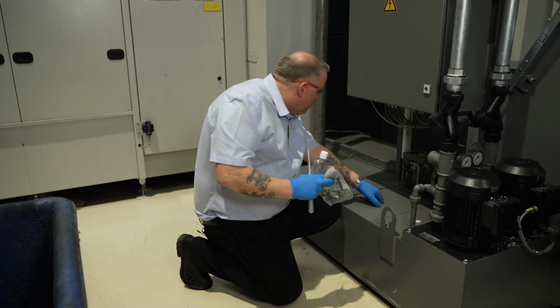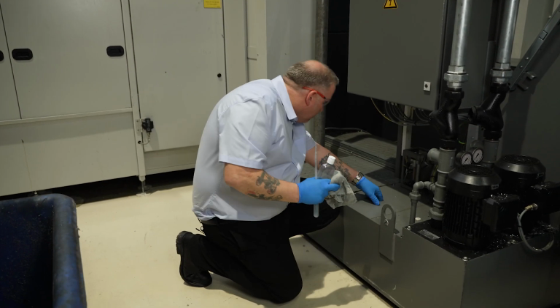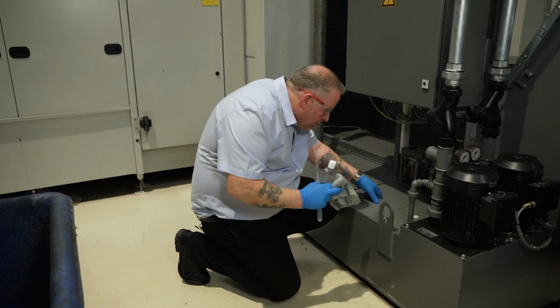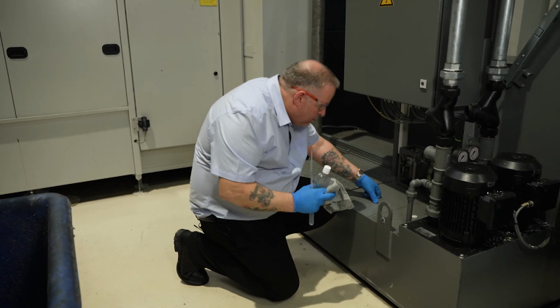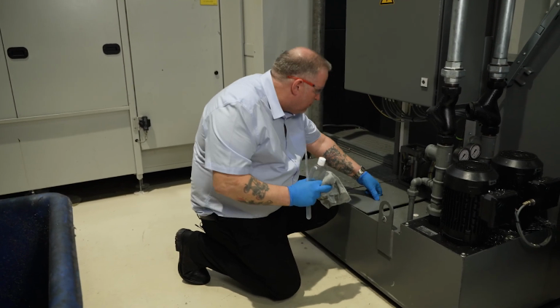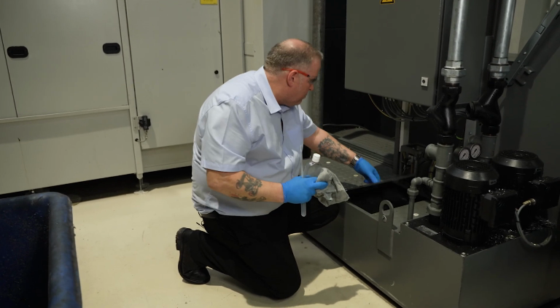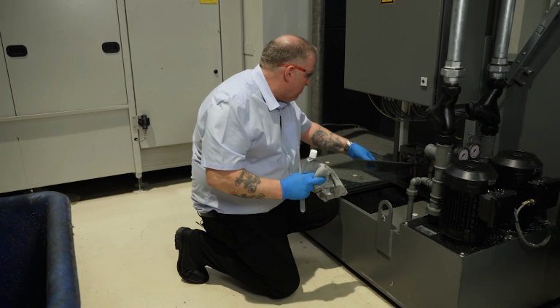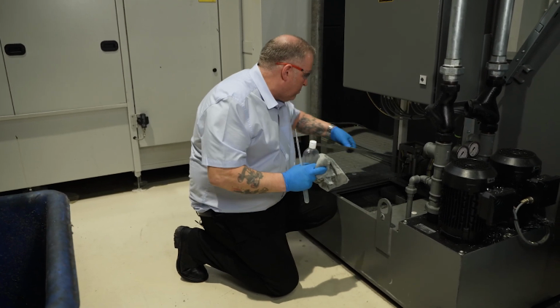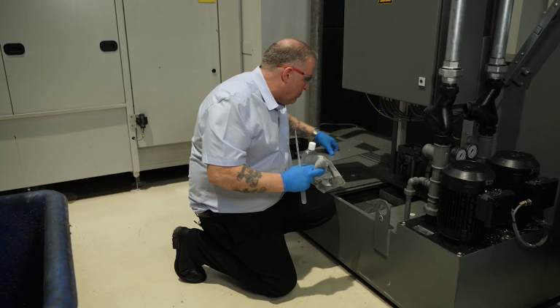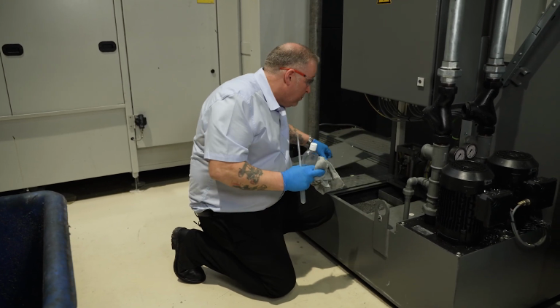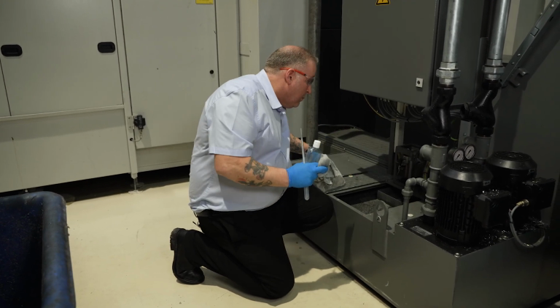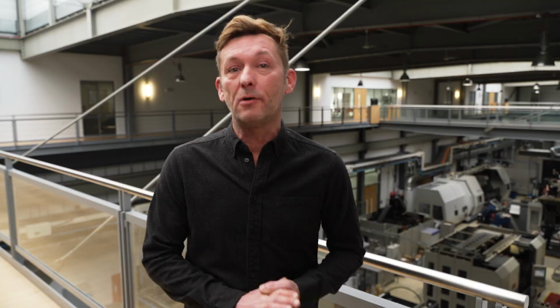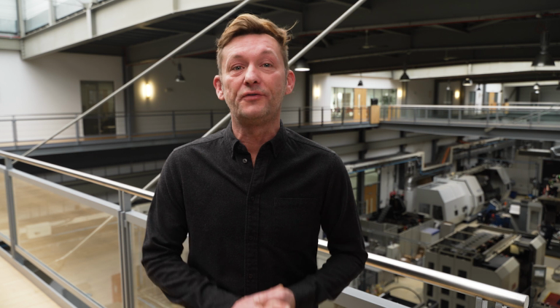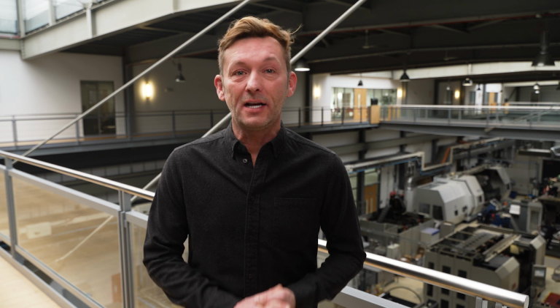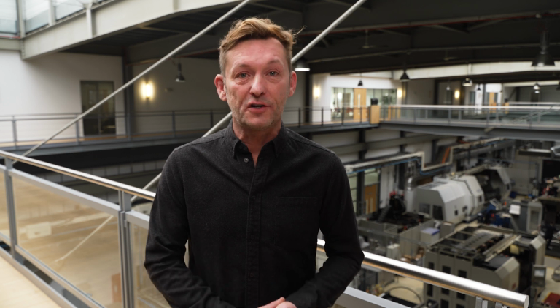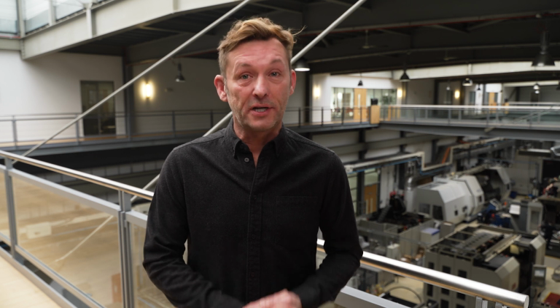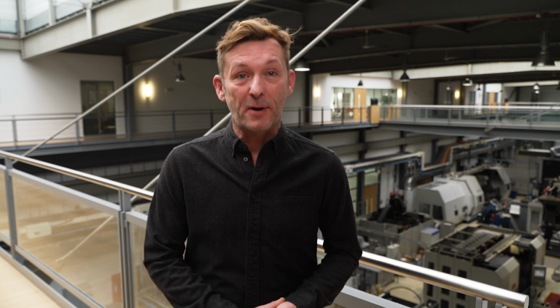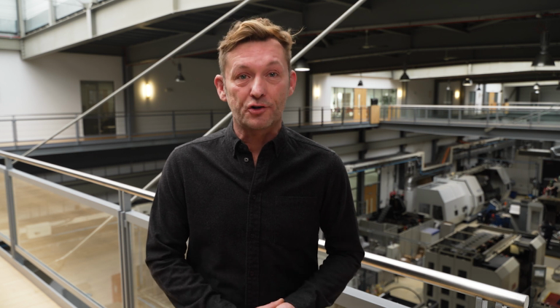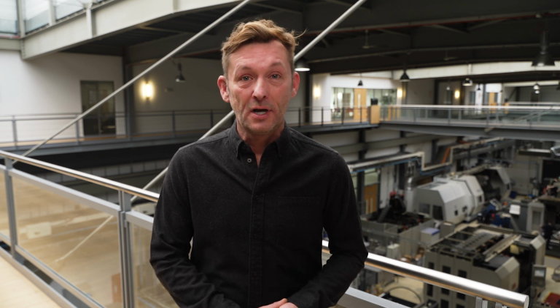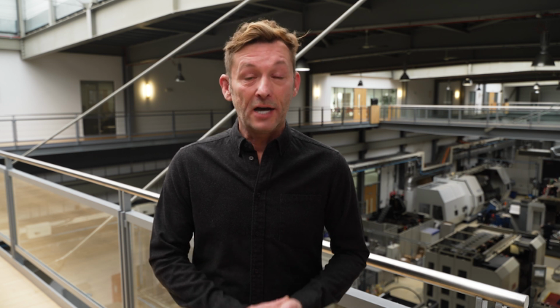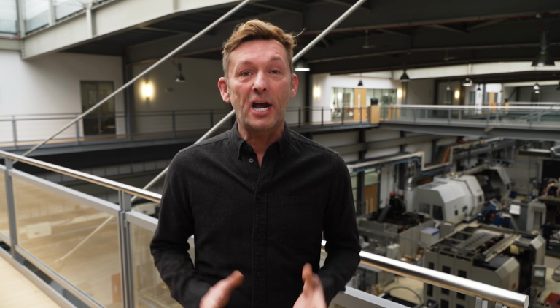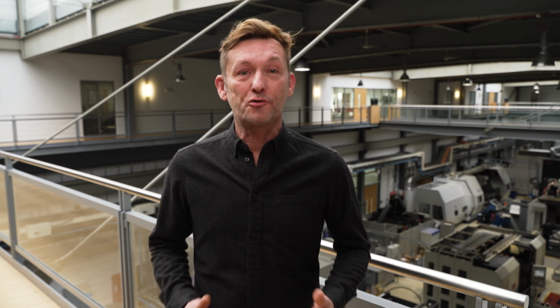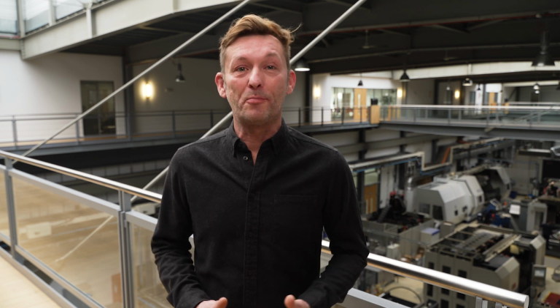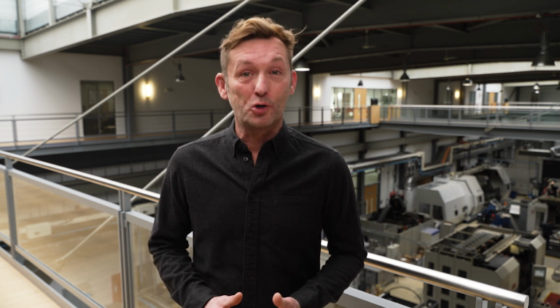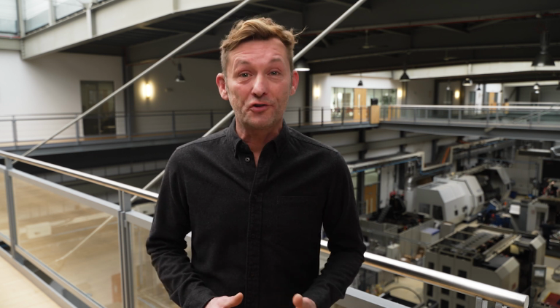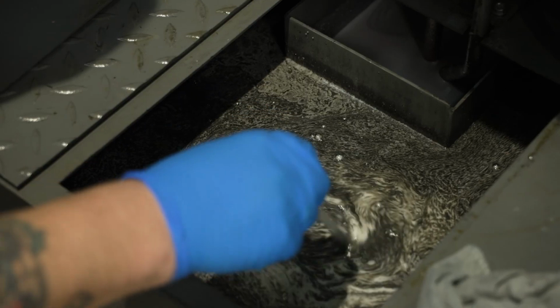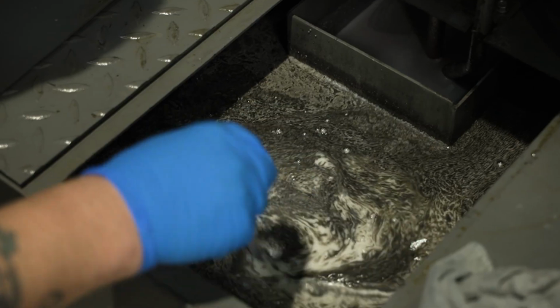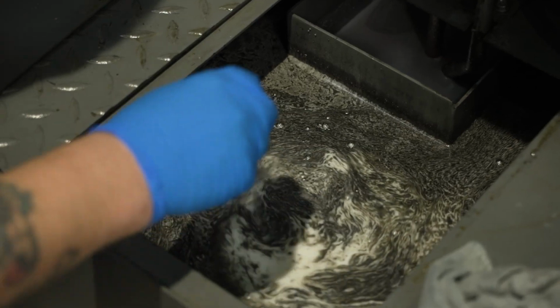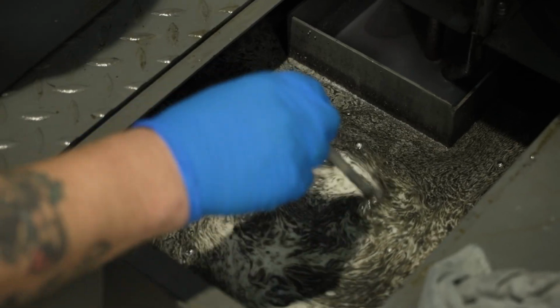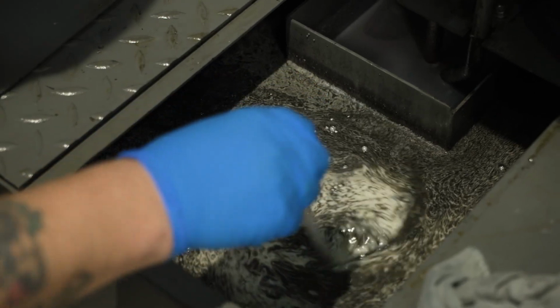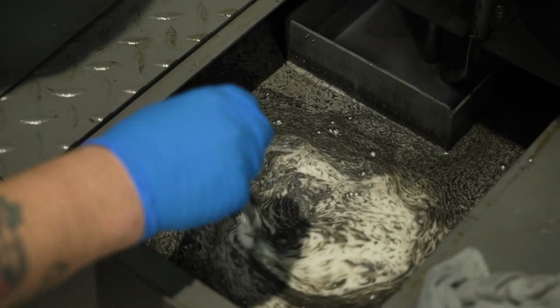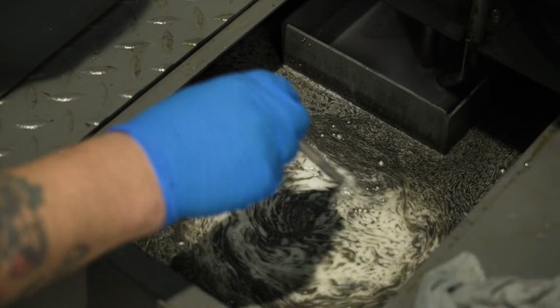You should look for tramp oil when you carry out your daily visual inspection, and check tramp oil concentration at least weekly.